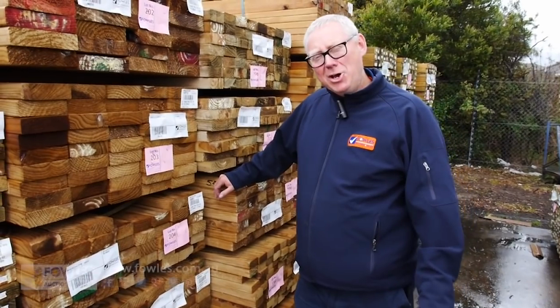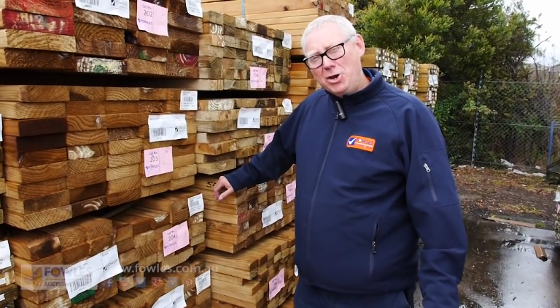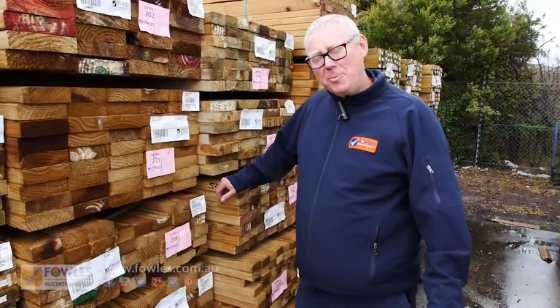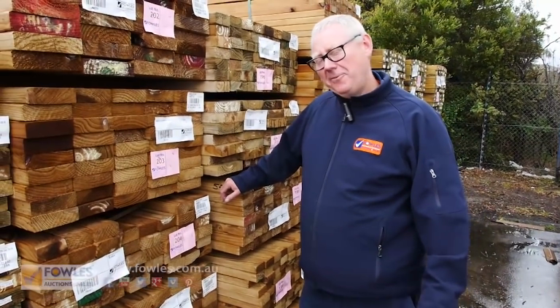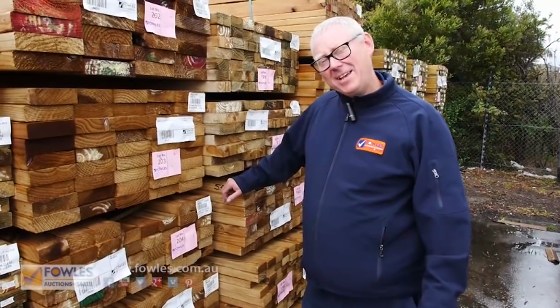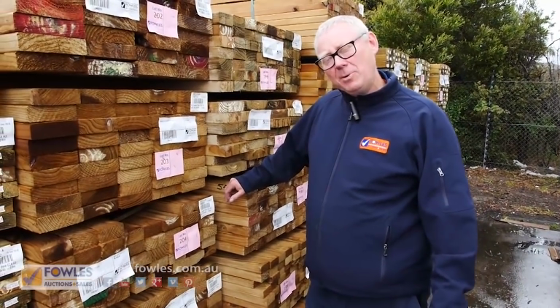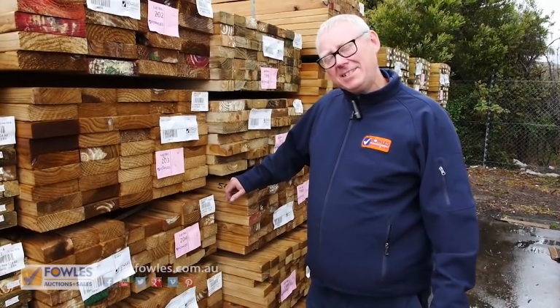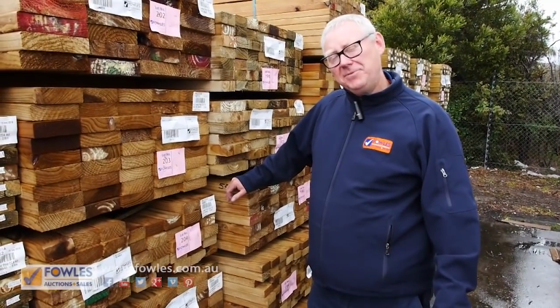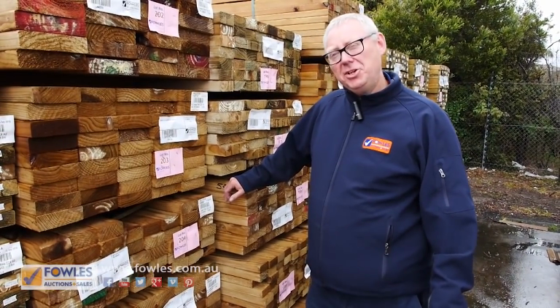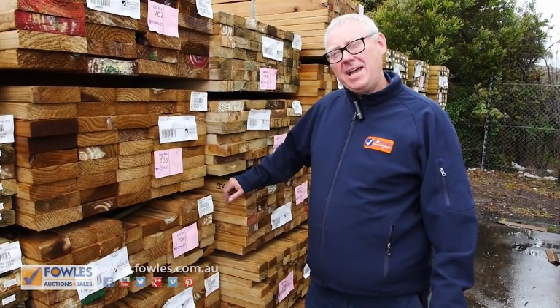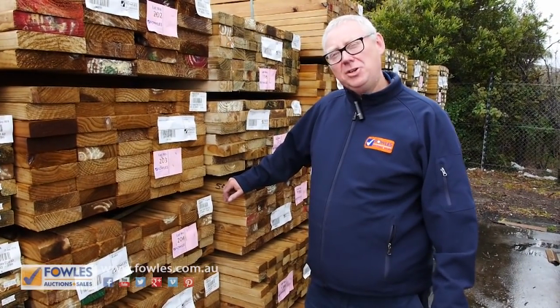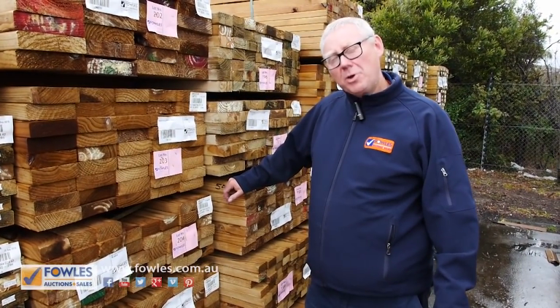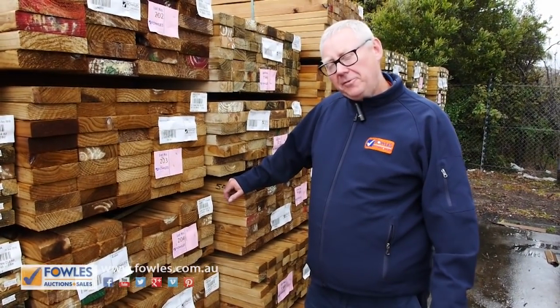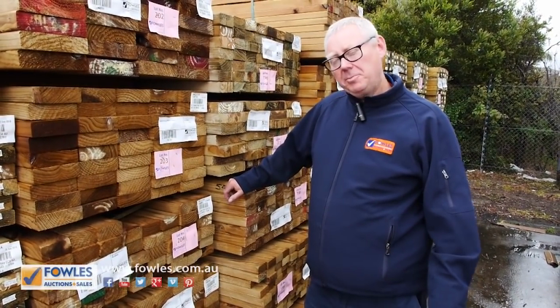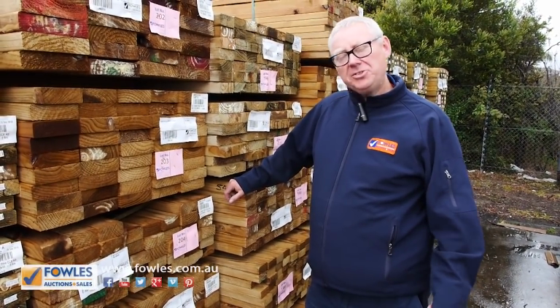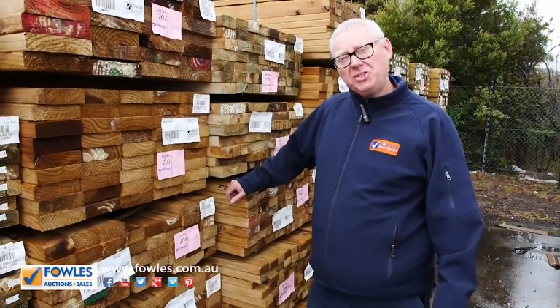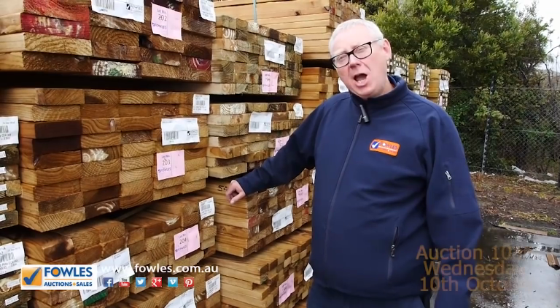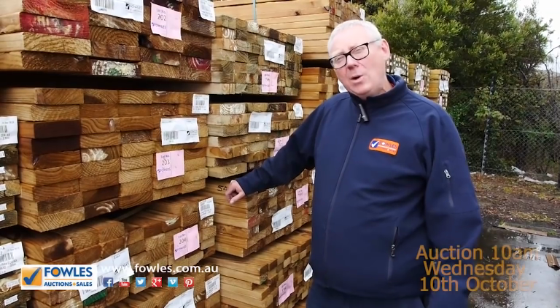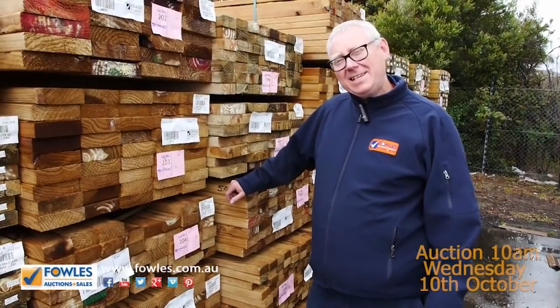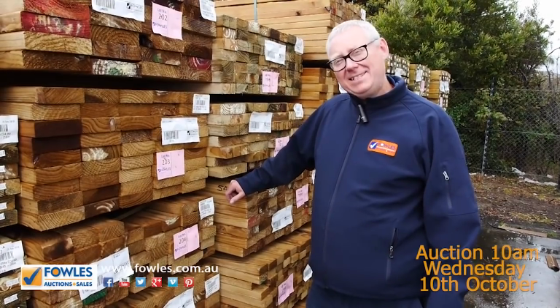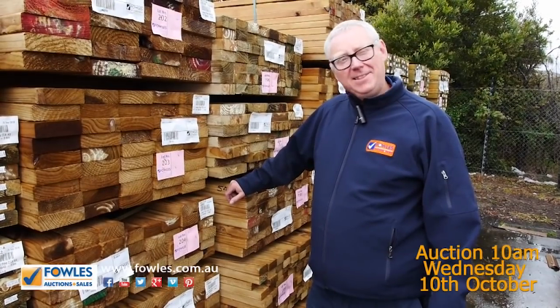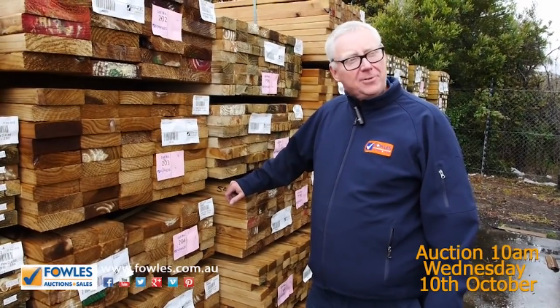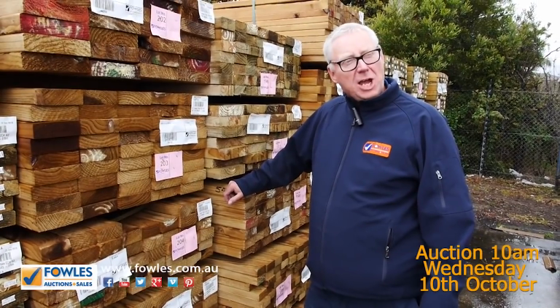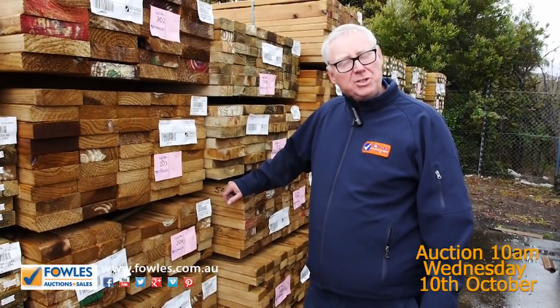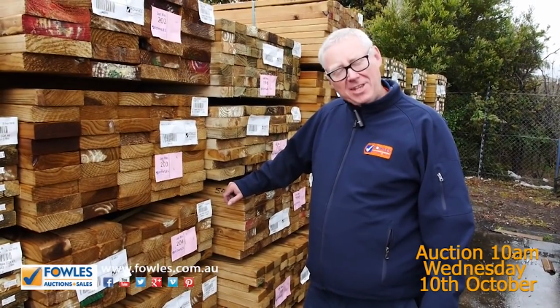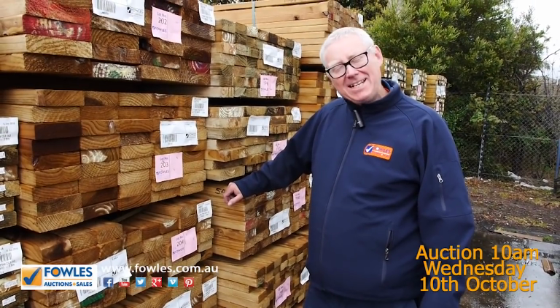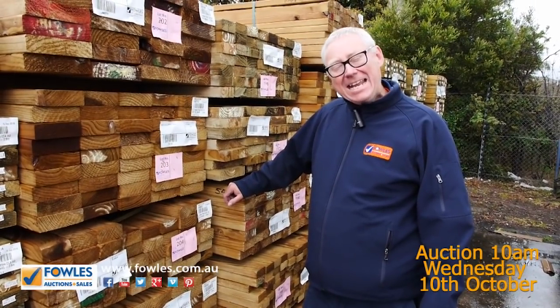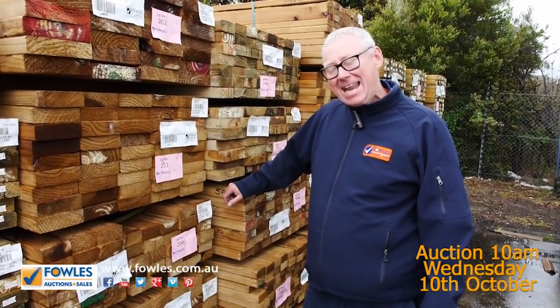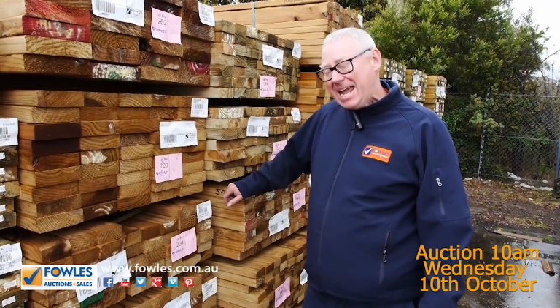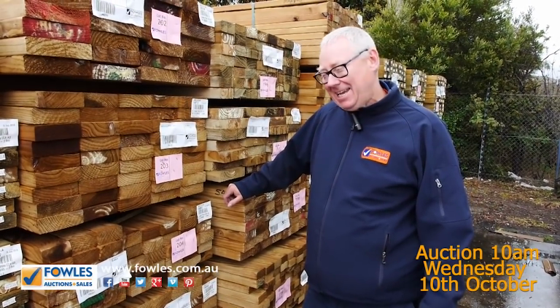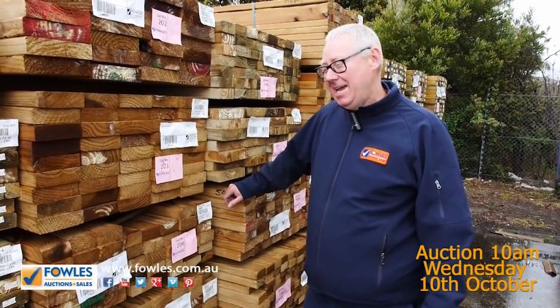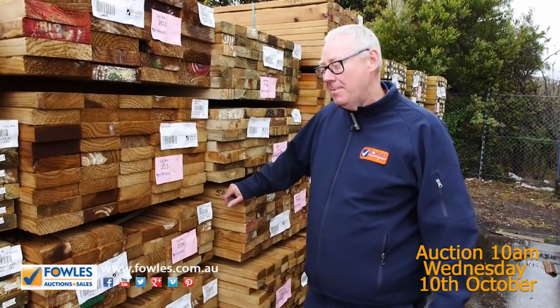Hello, Michael from Fowles here once again with a Tuesday afternoon preview for tomorrow's auction — Wednesday the 10th of October 2018 at 10 a.m.